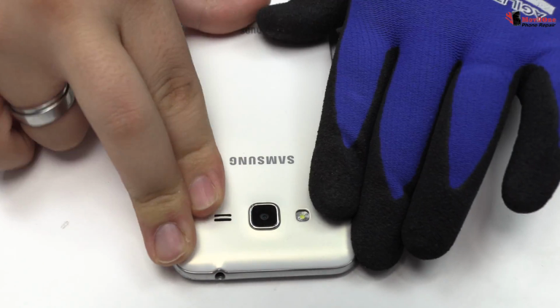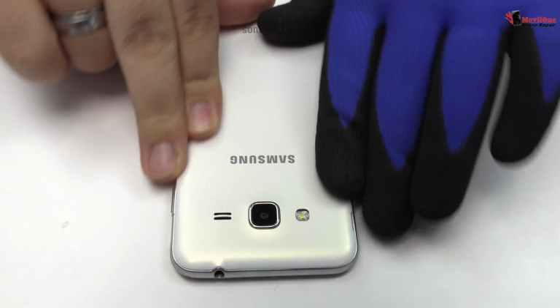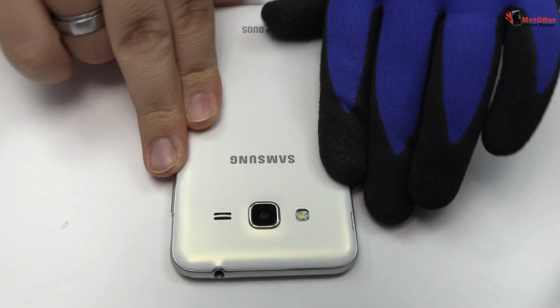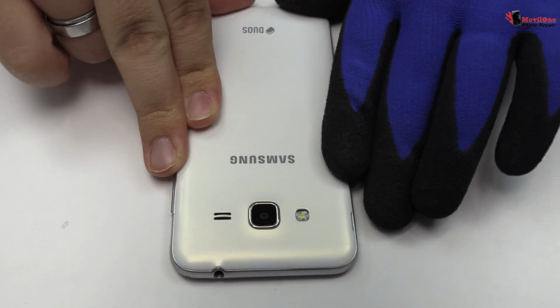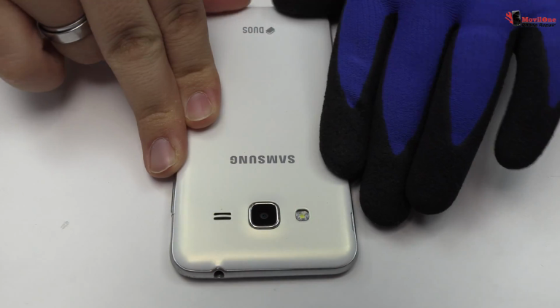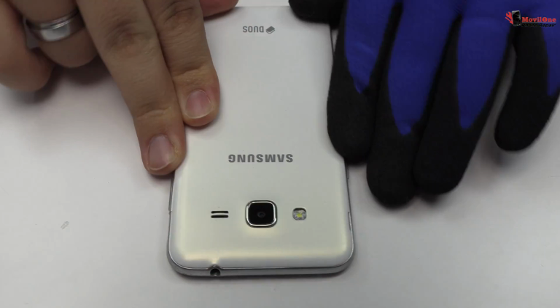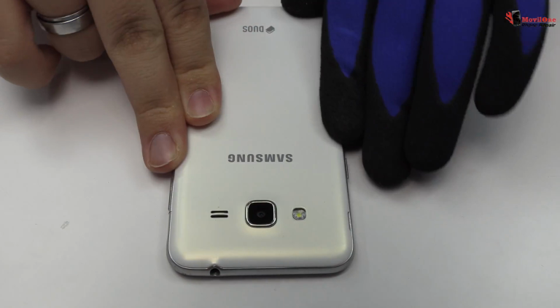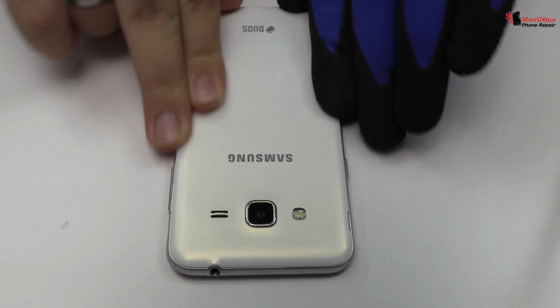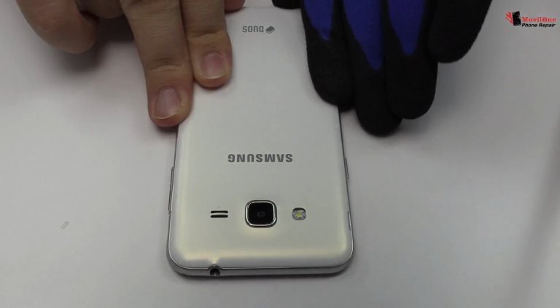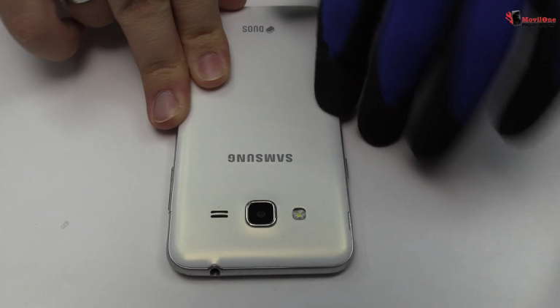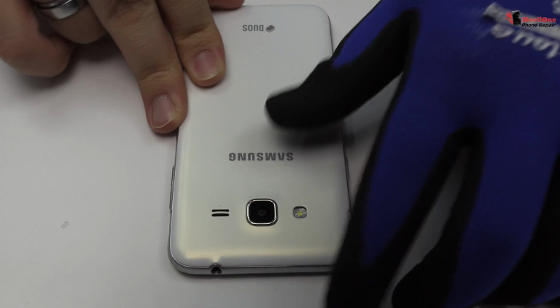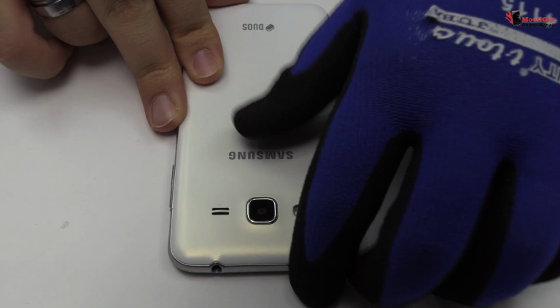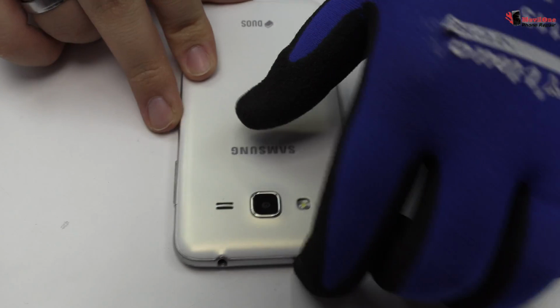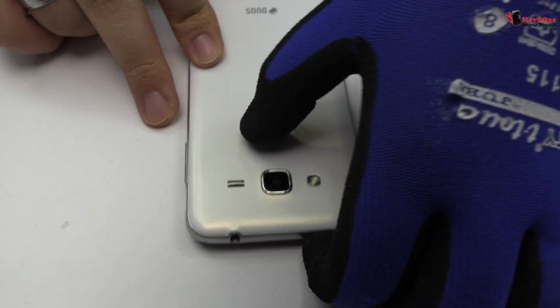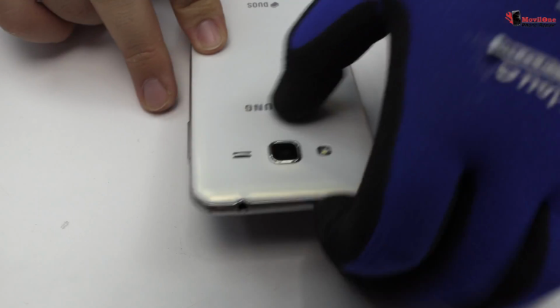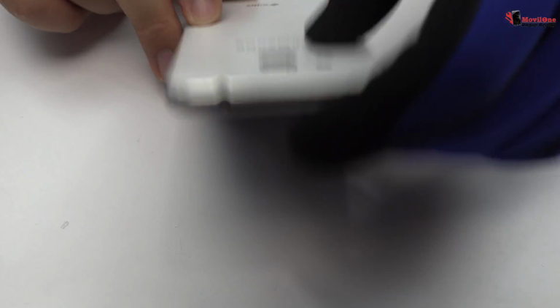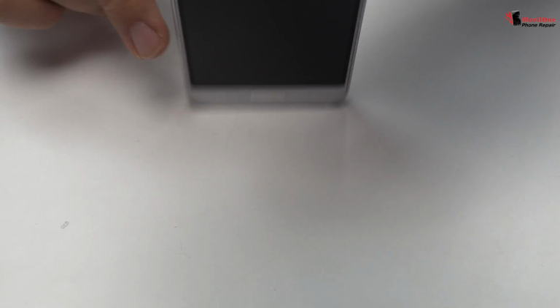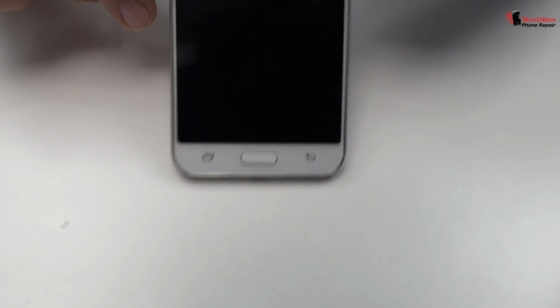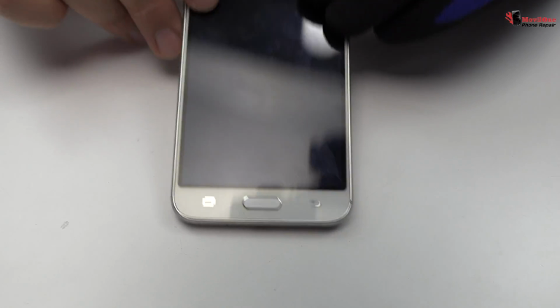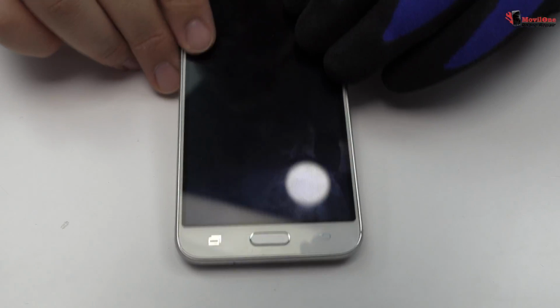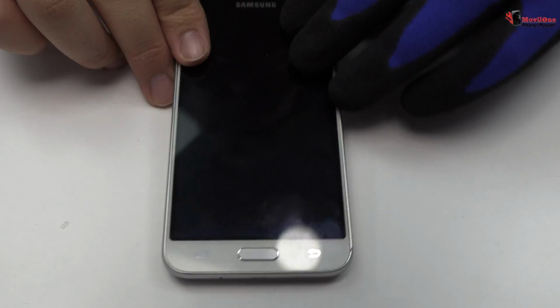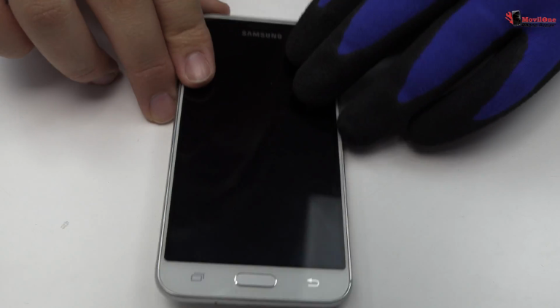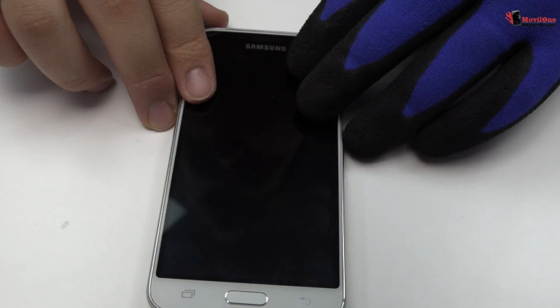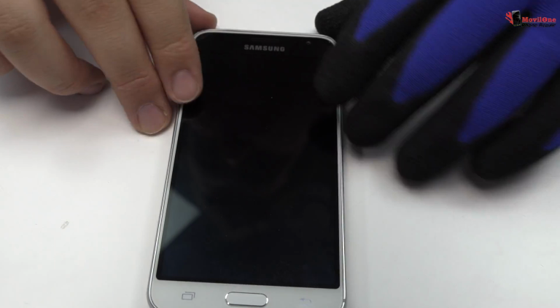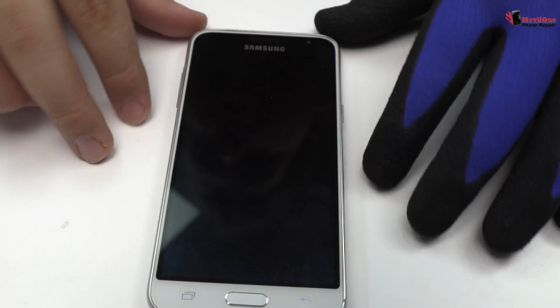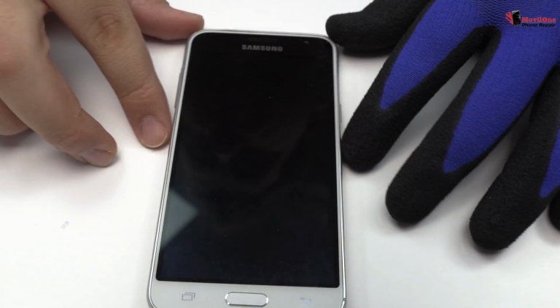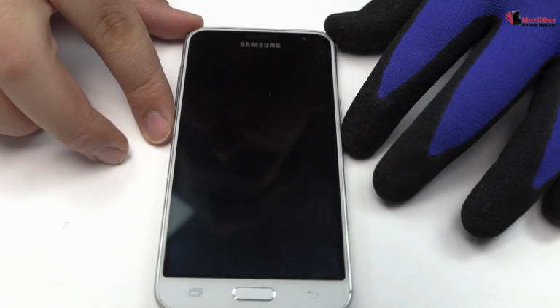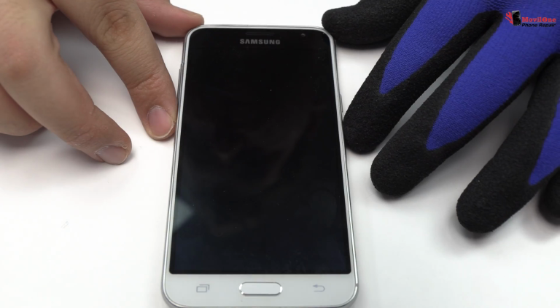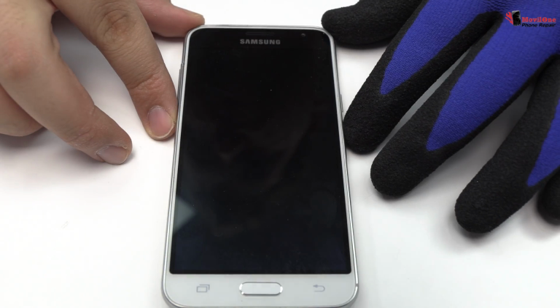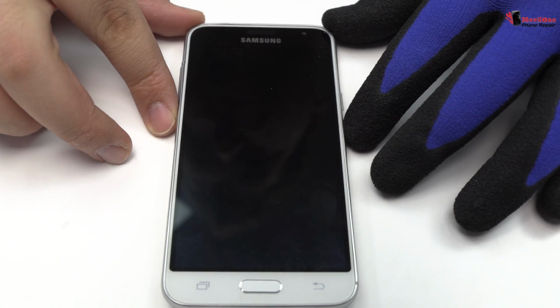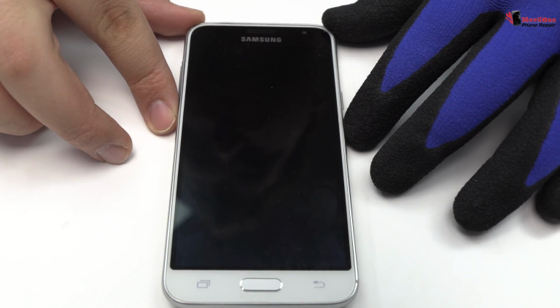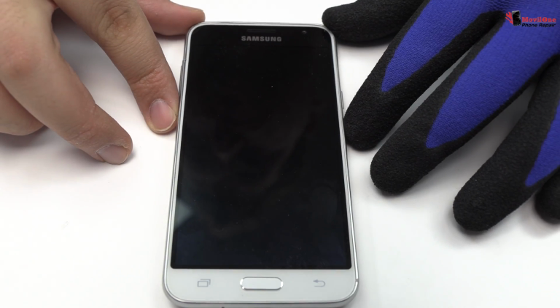We have finished the assembly process. Thank you.